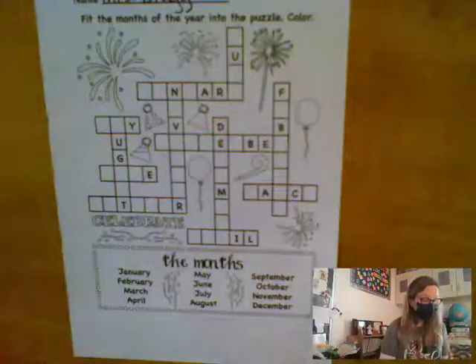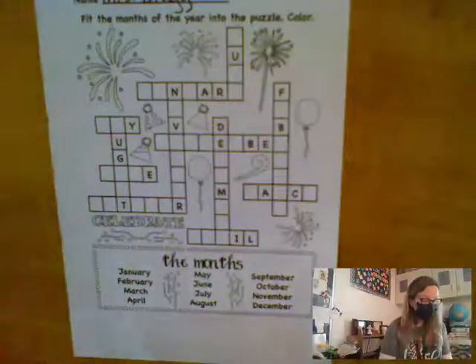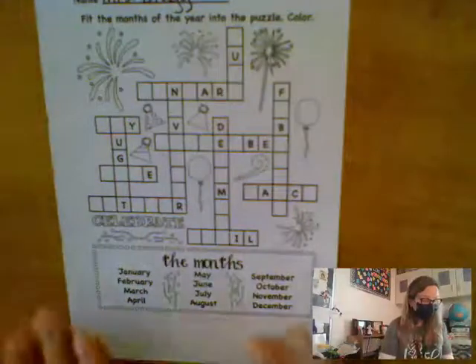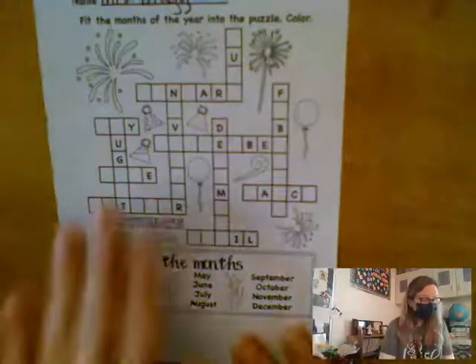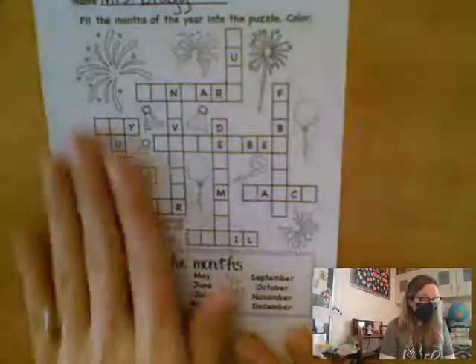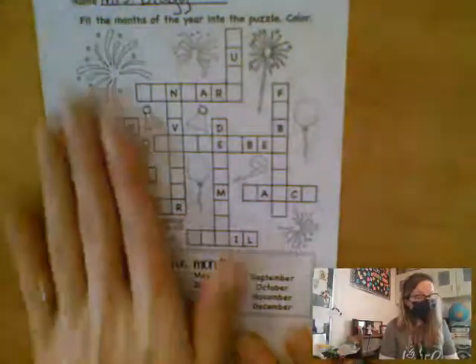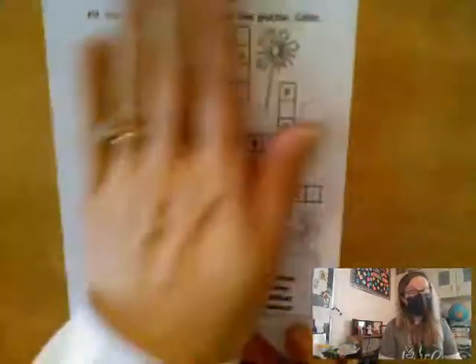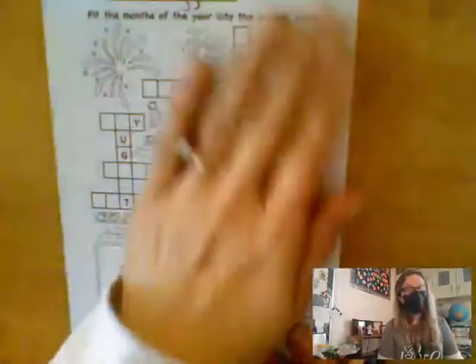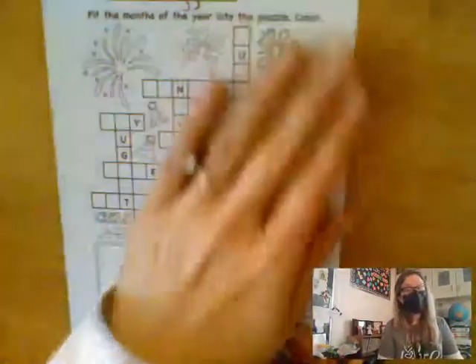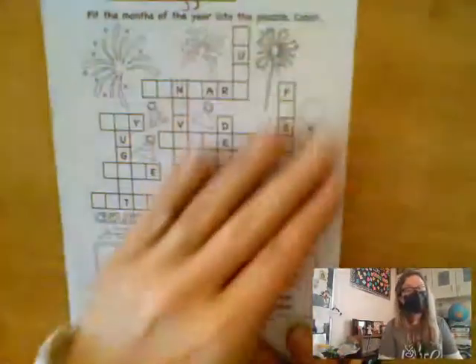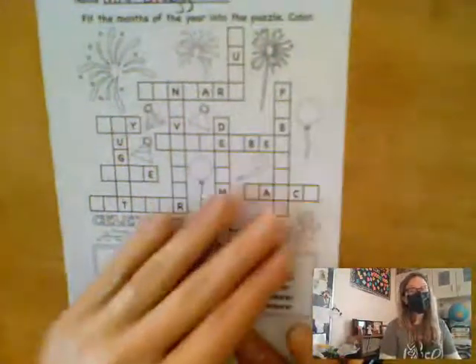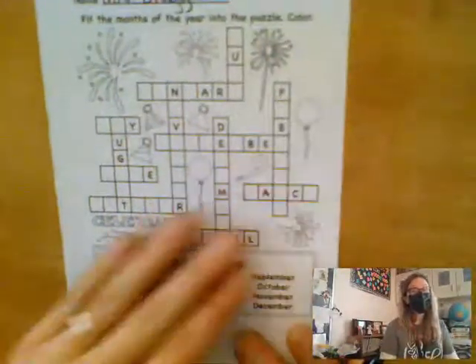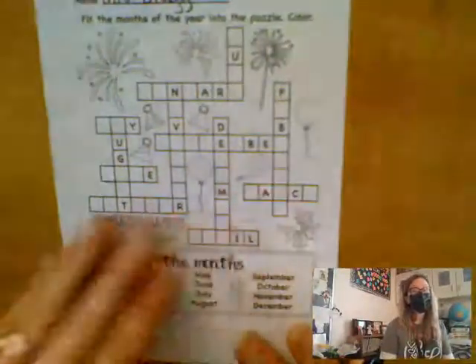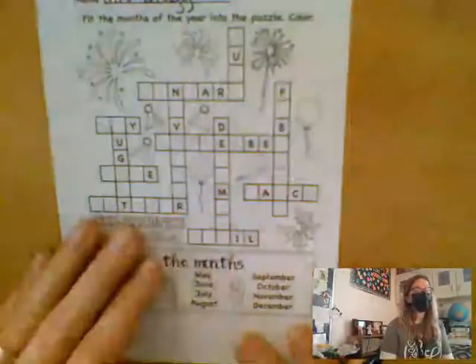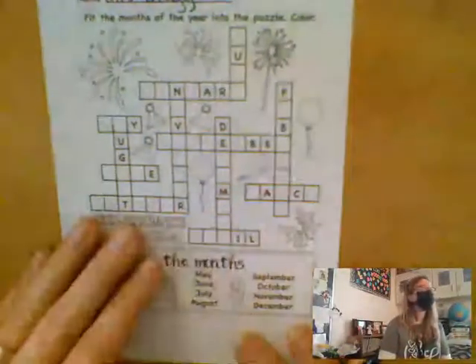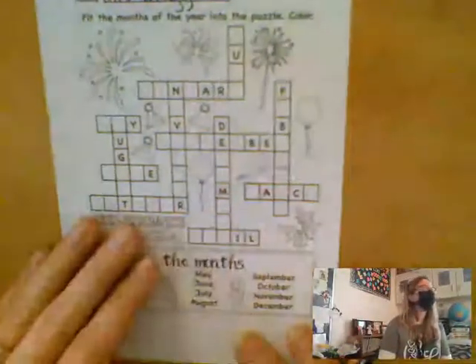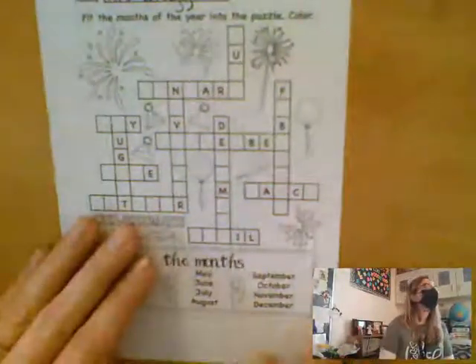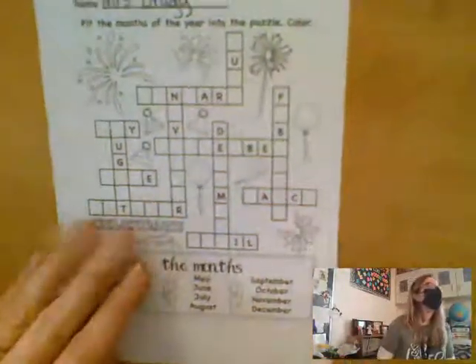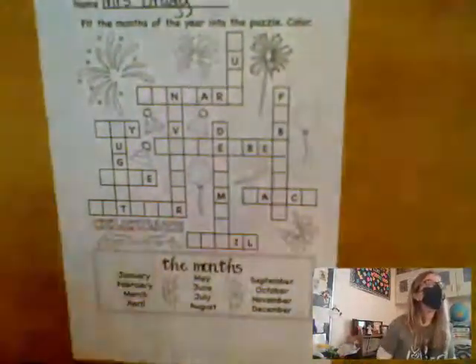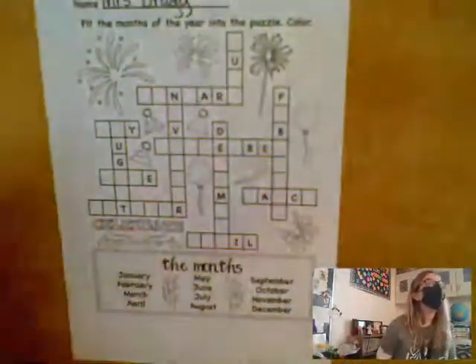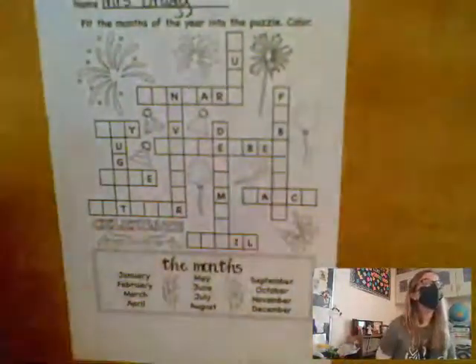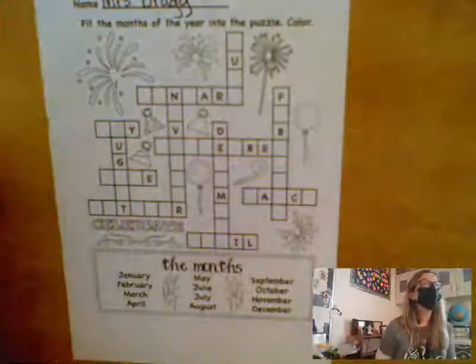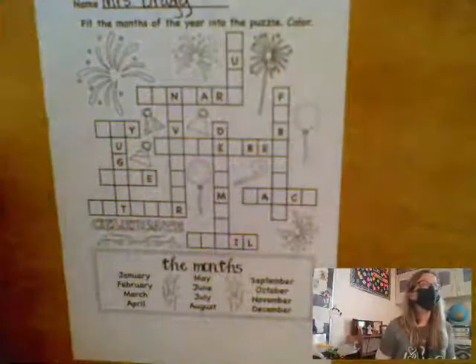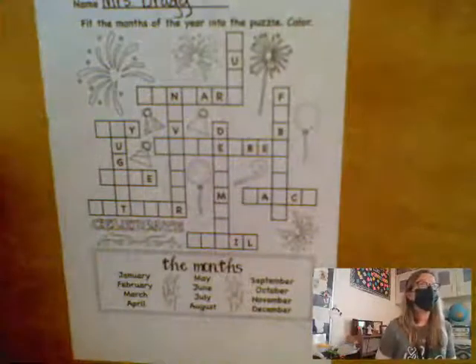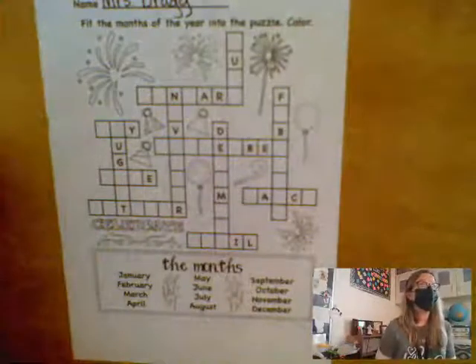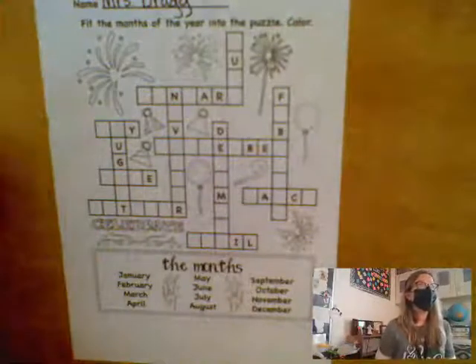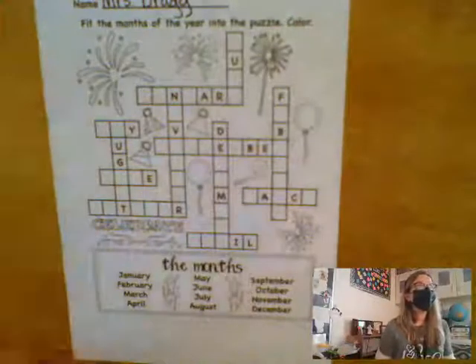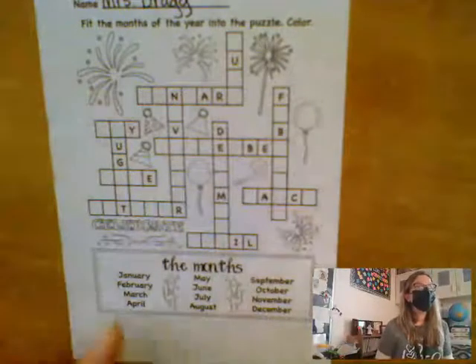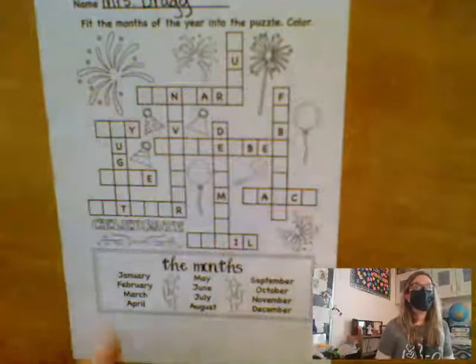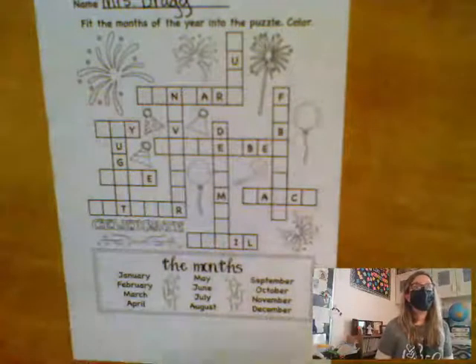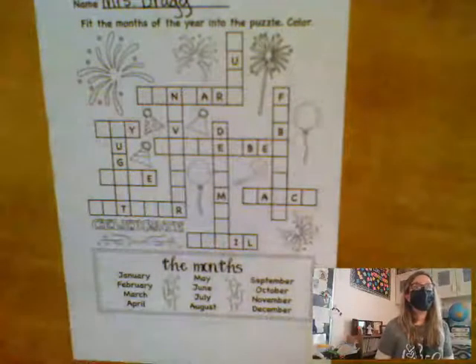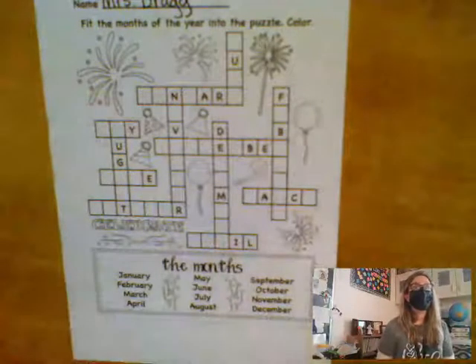Up here in the crossword puzzle, you have to find the spot where each of these words goes.